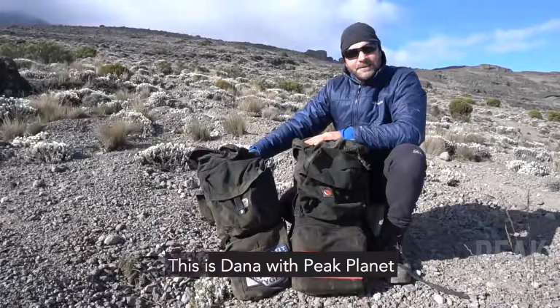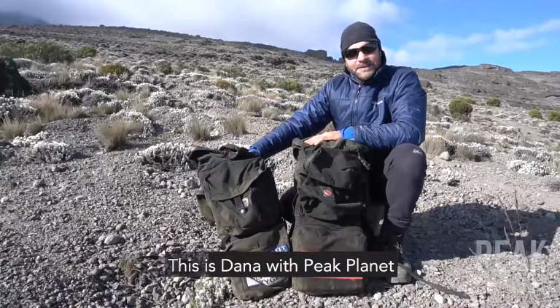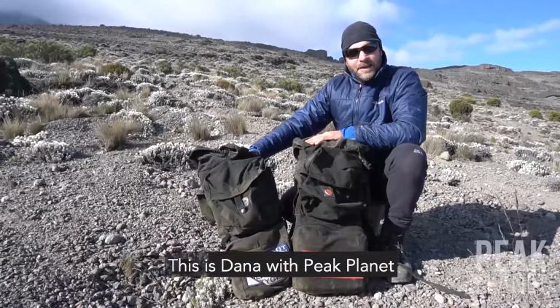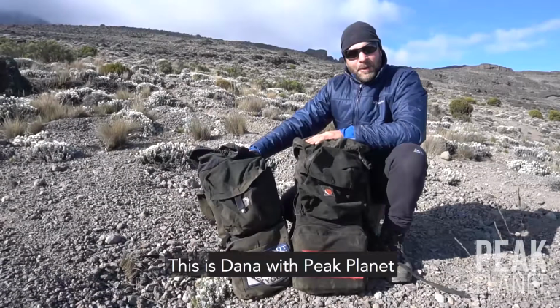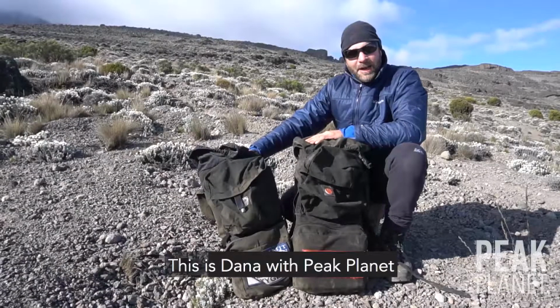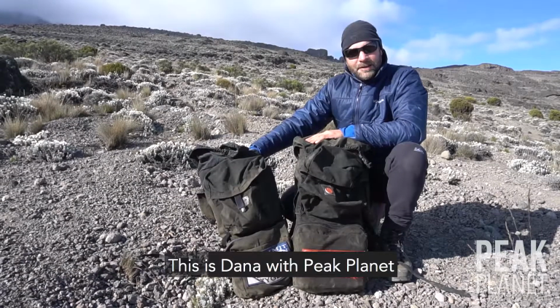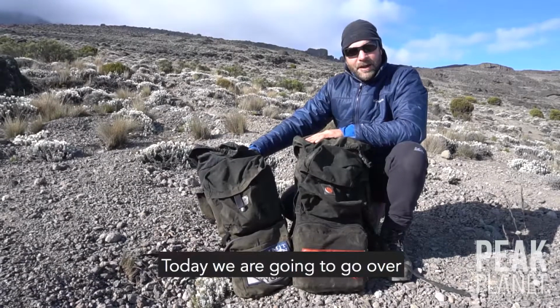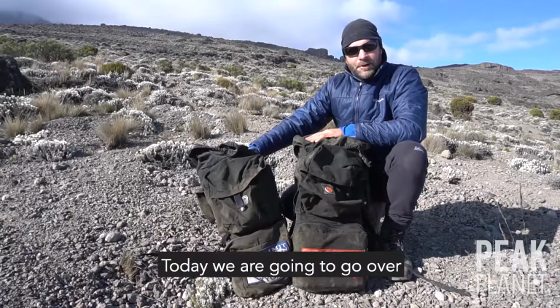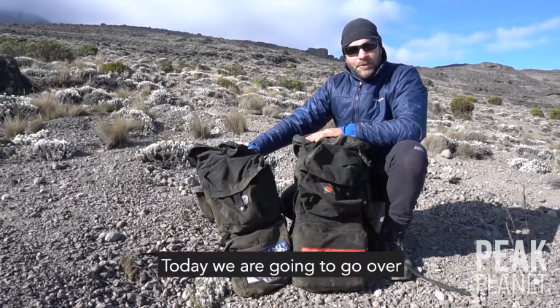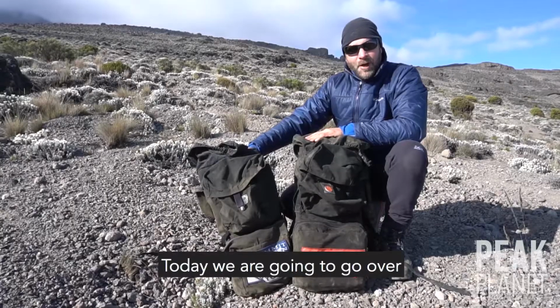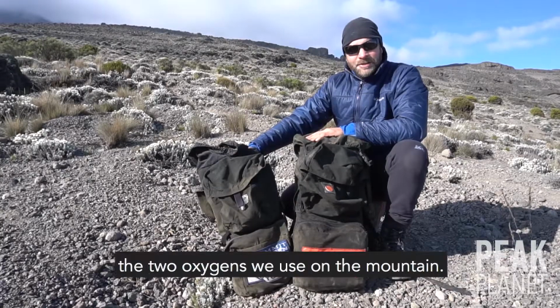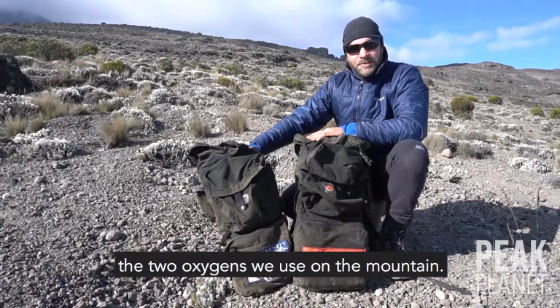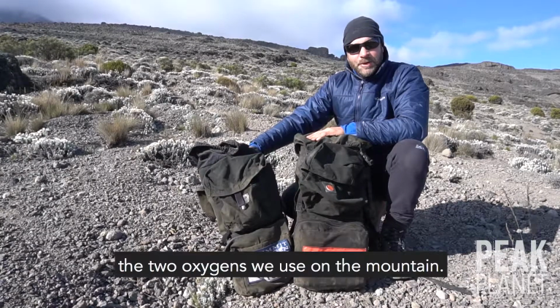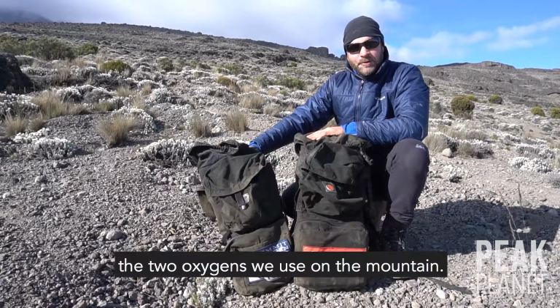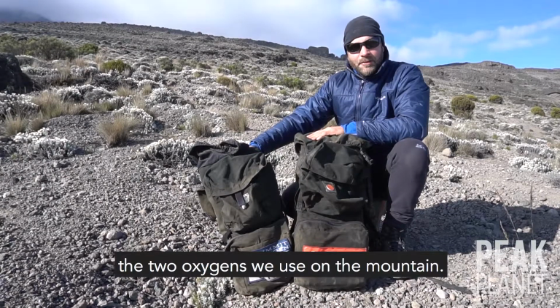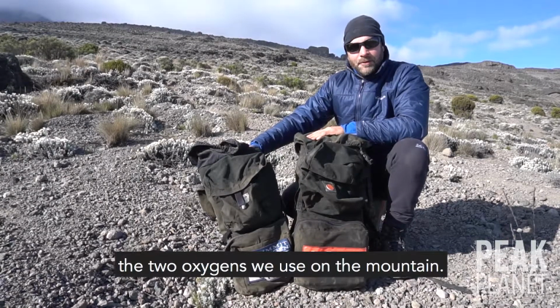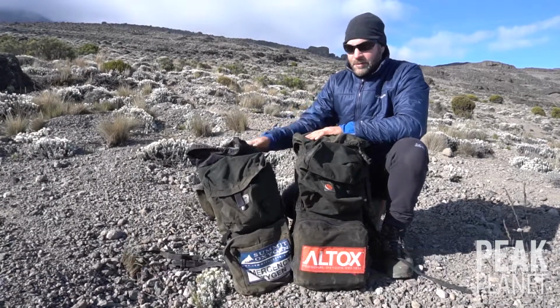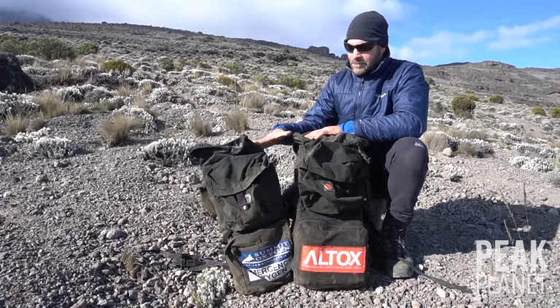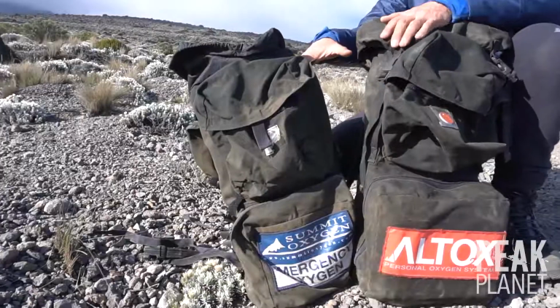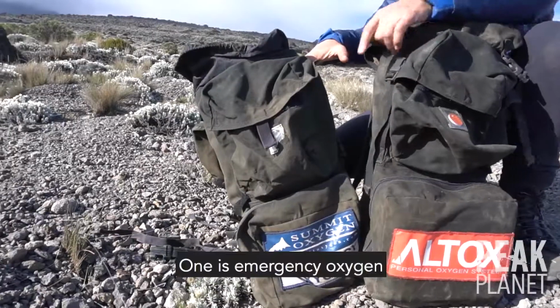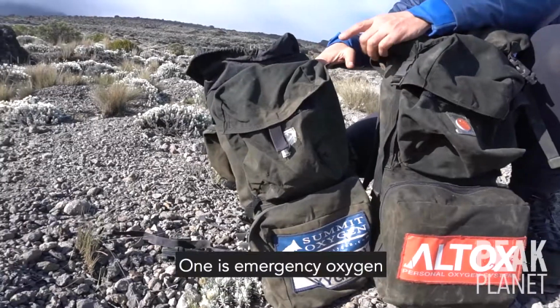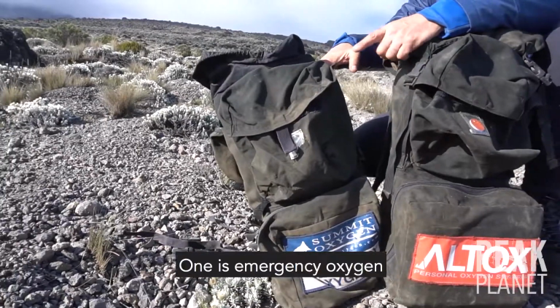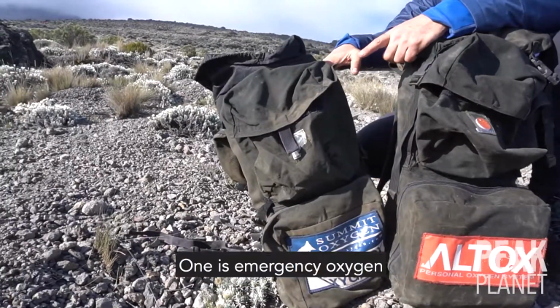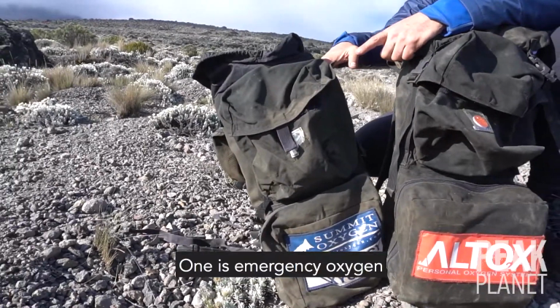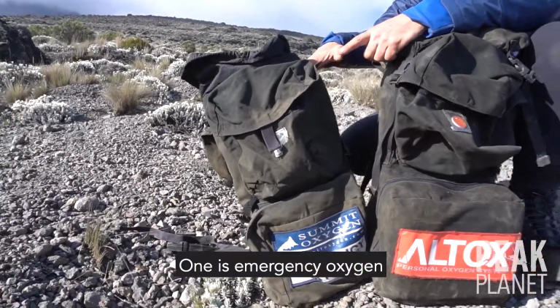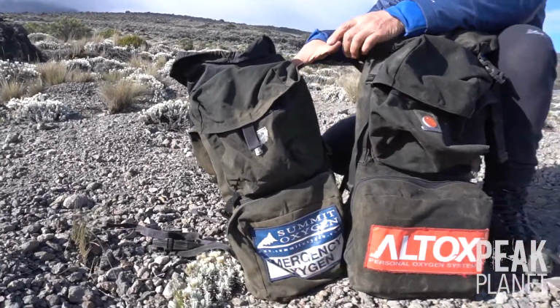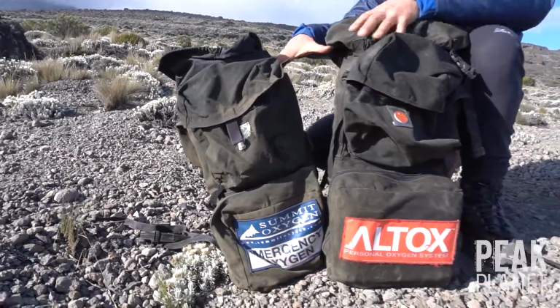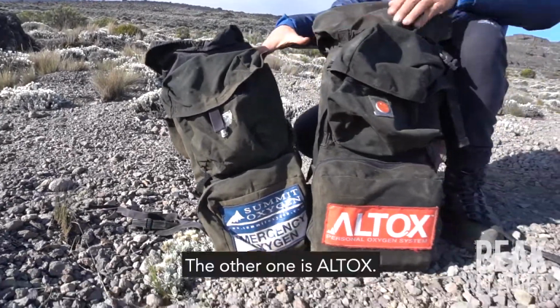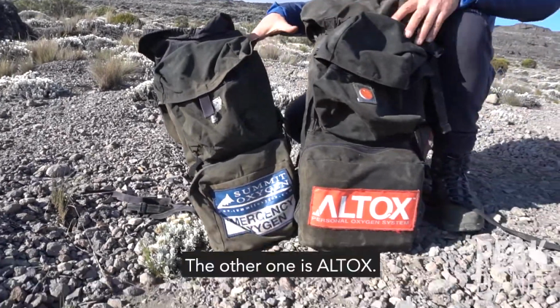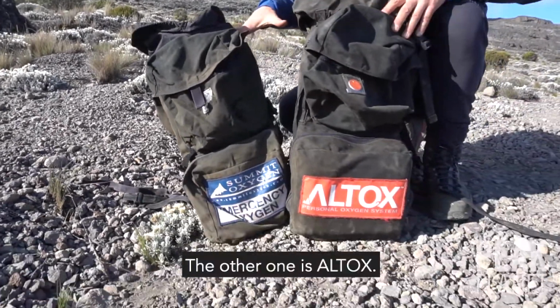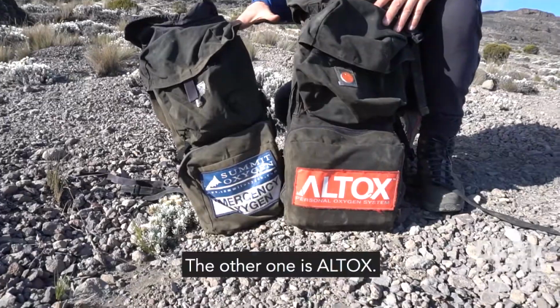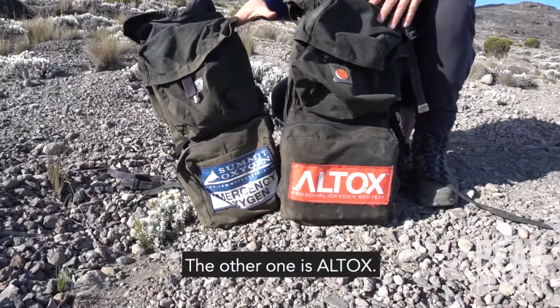This is Dana with Peak Planet. Today we're going to go over the two oxygens we use on the mountain. One is emergency oxygen, the other one is Altox.